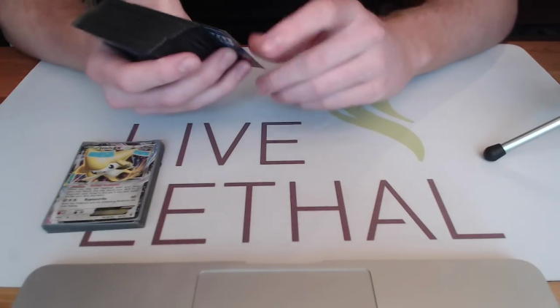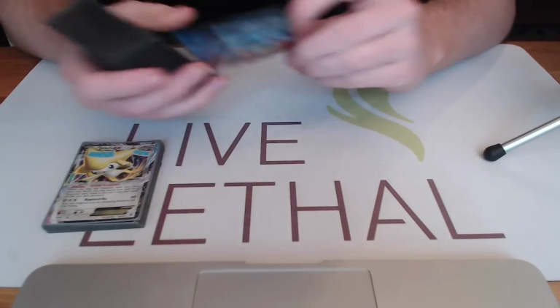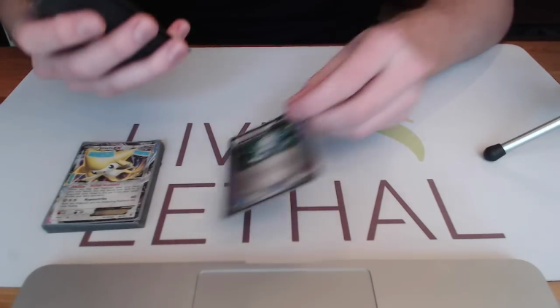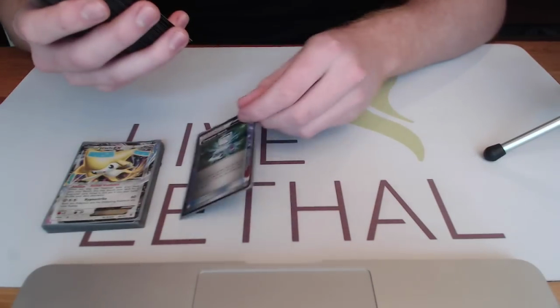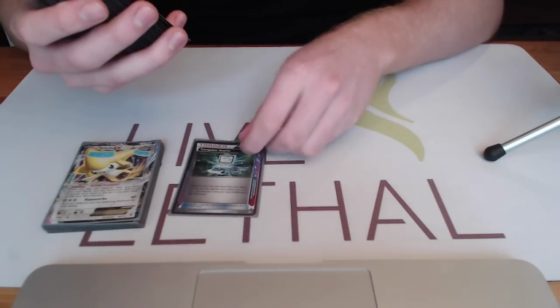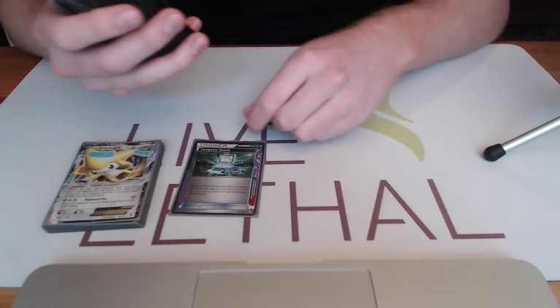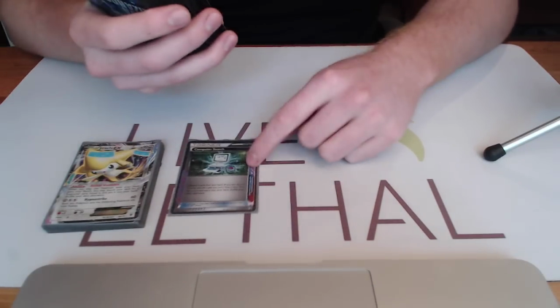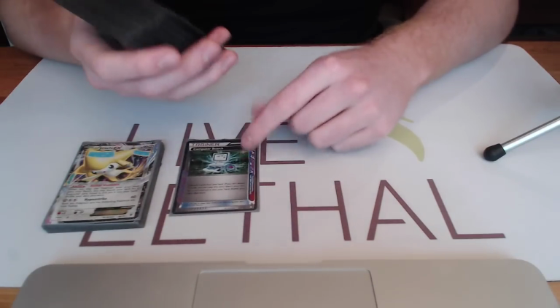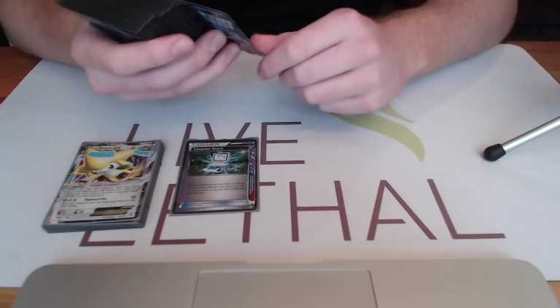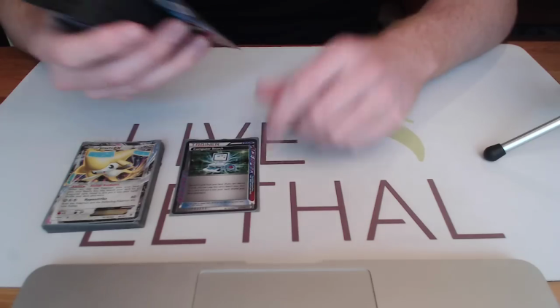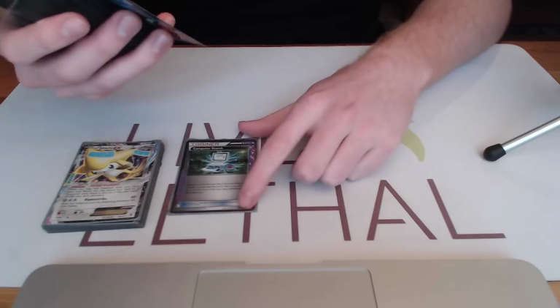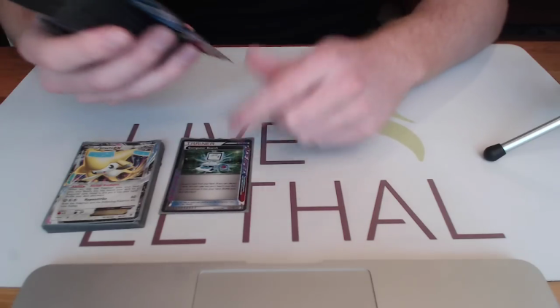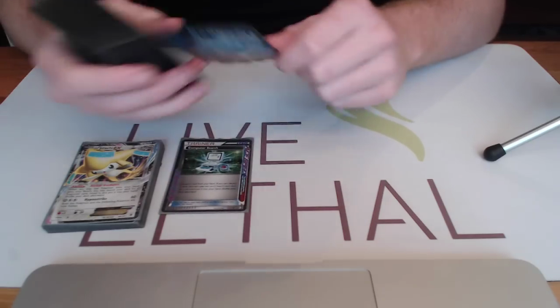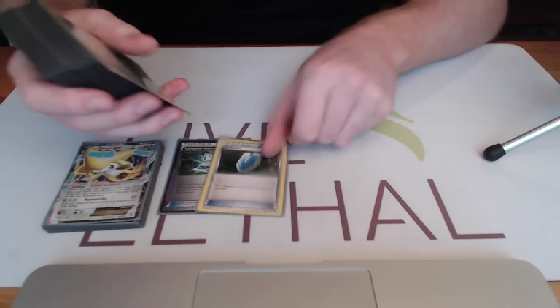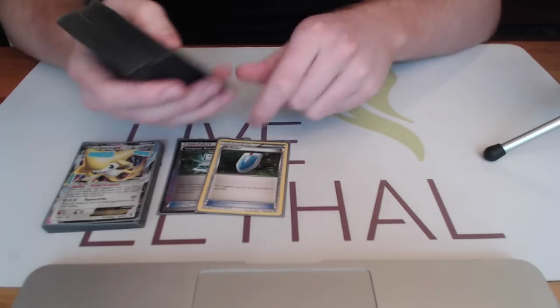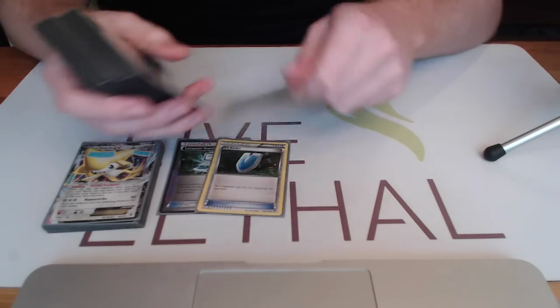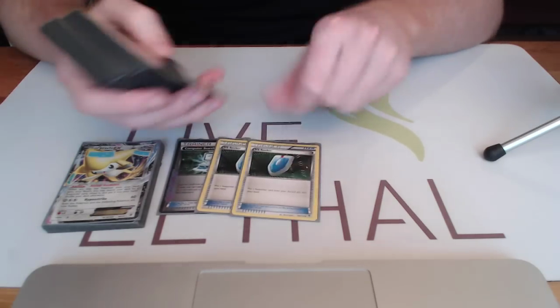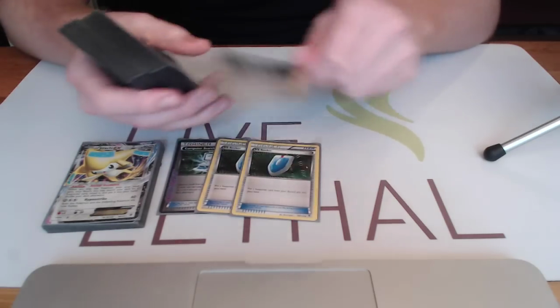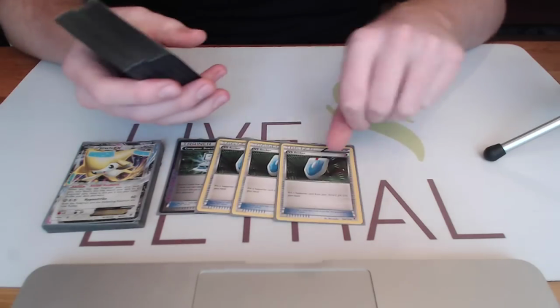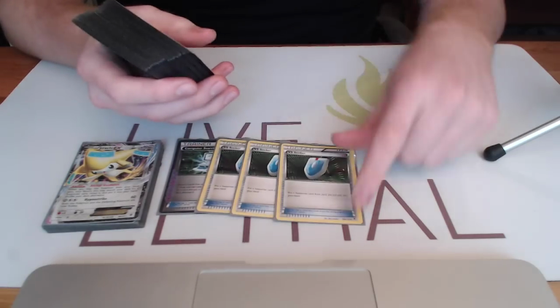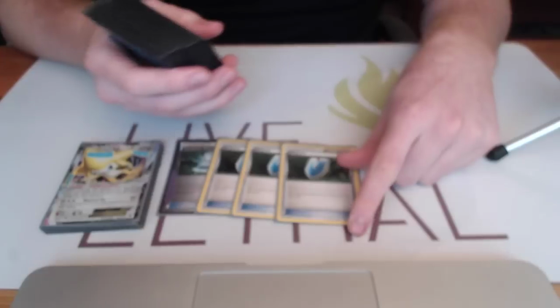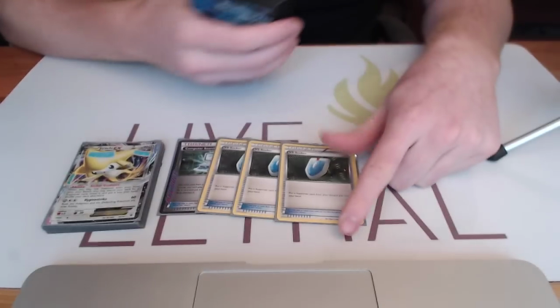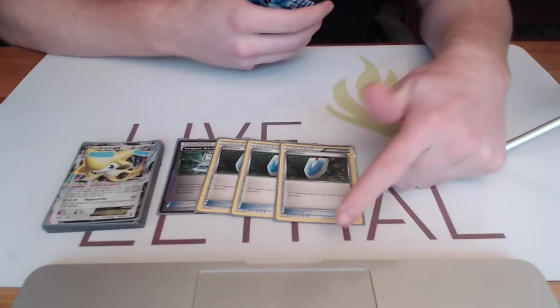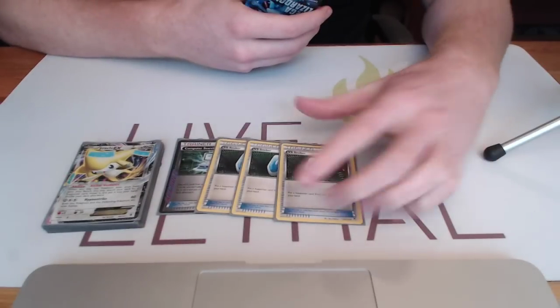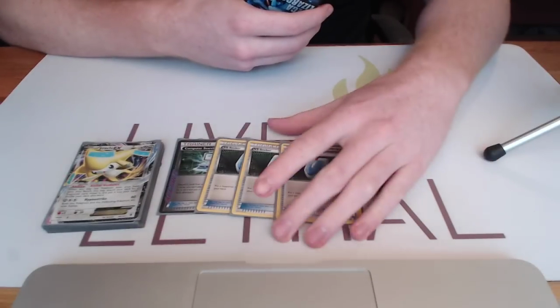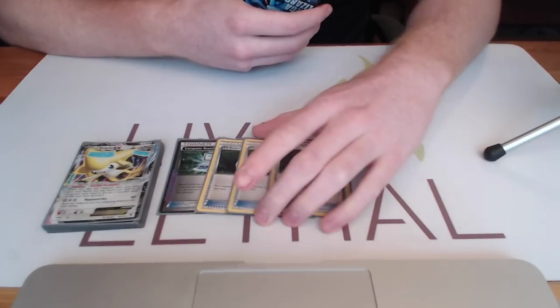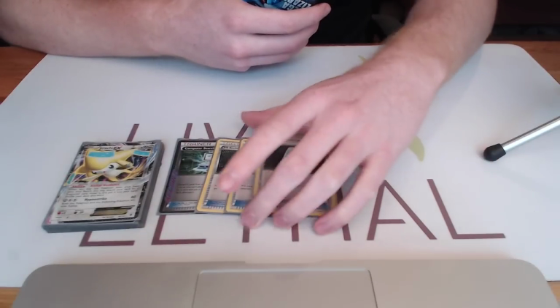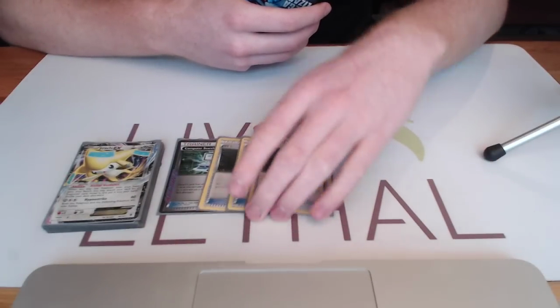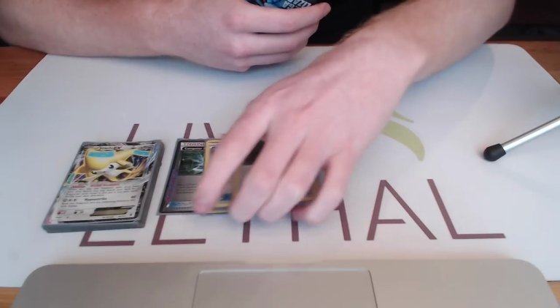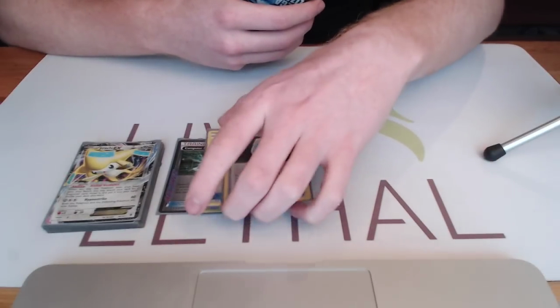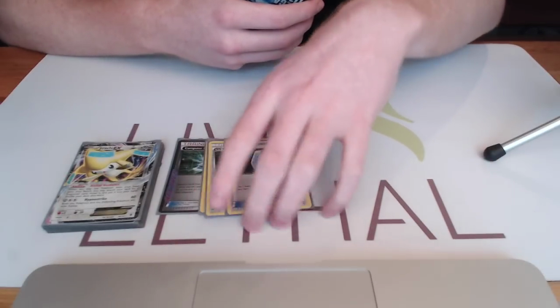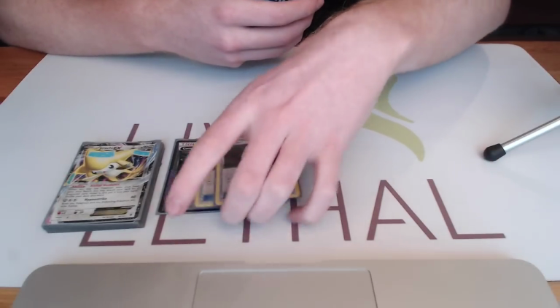On to trainers now. We've got Comp Search — pretty obvious. Then we've got three VS Seeker for re-using our supporters — pretty helpful.